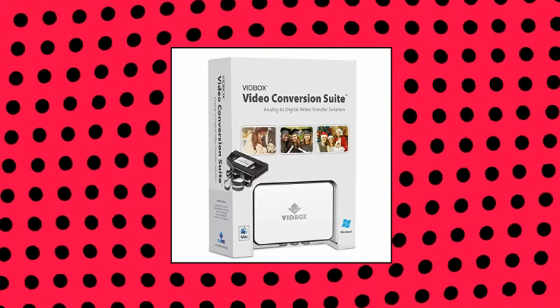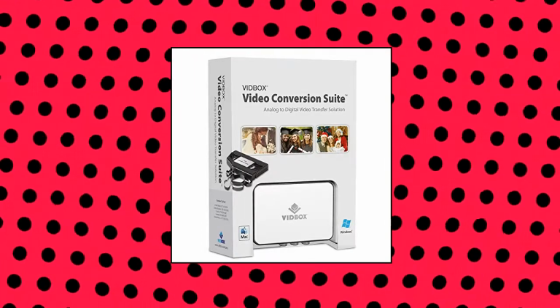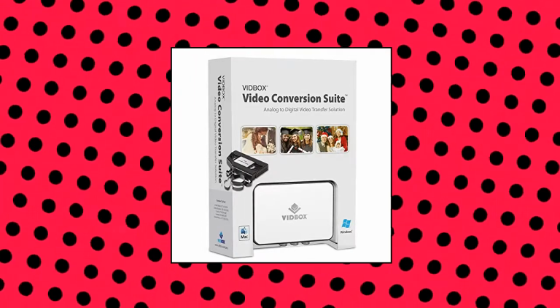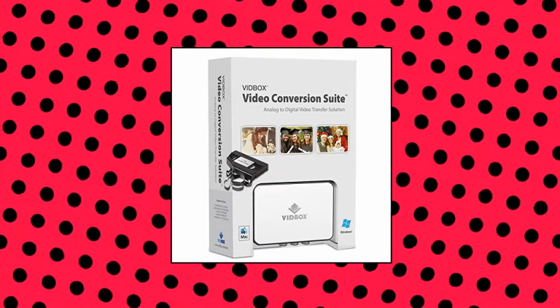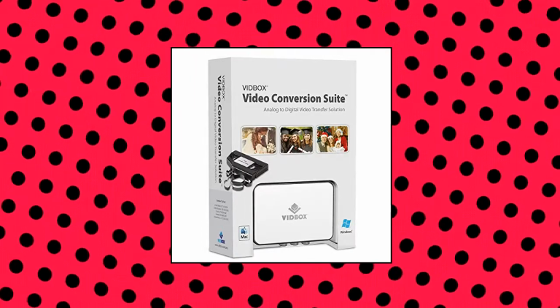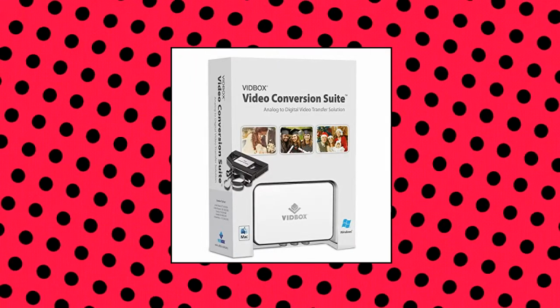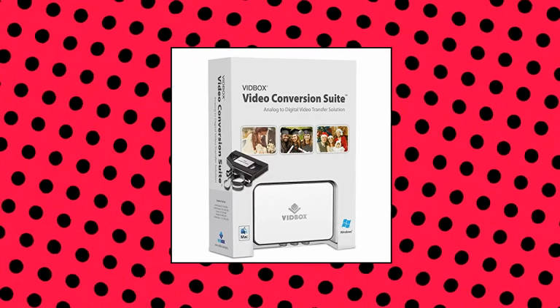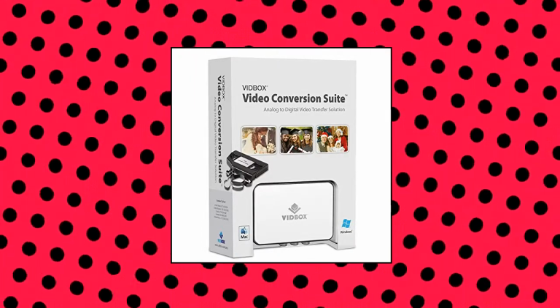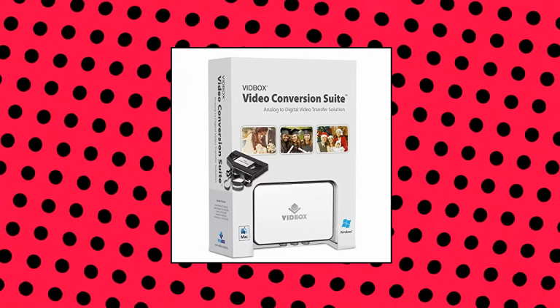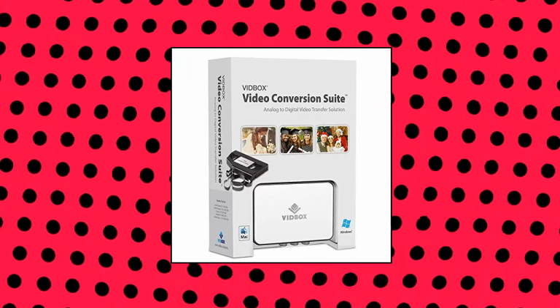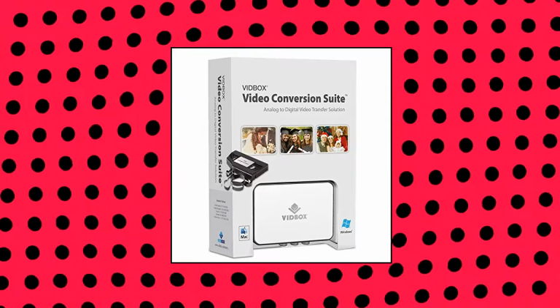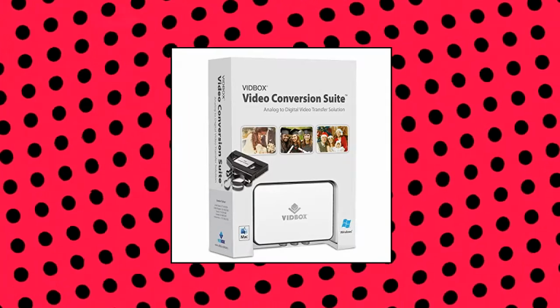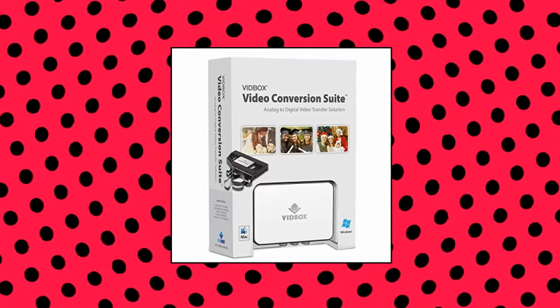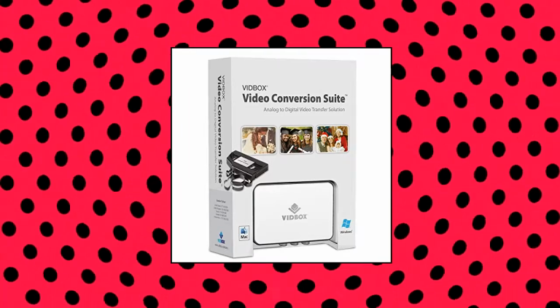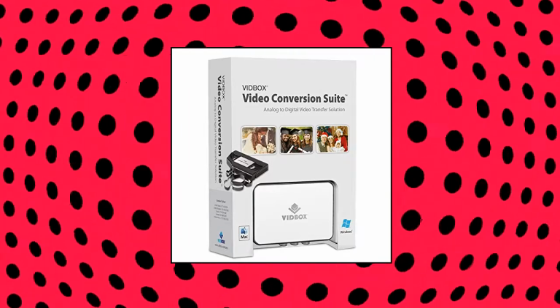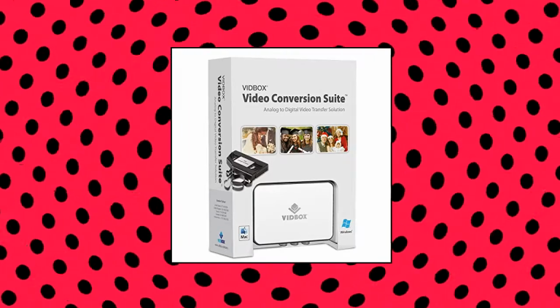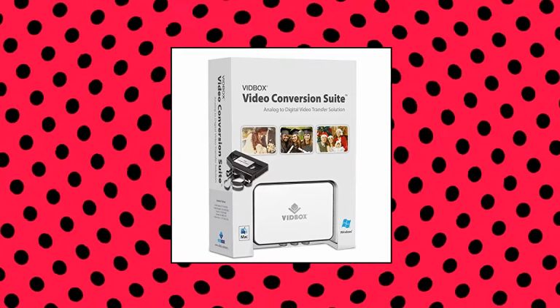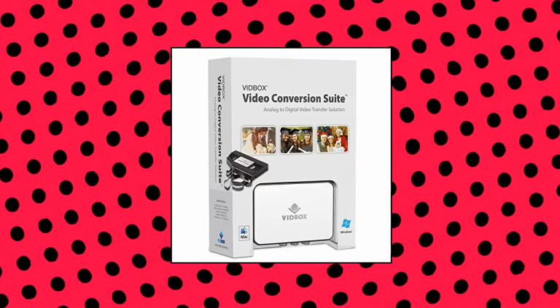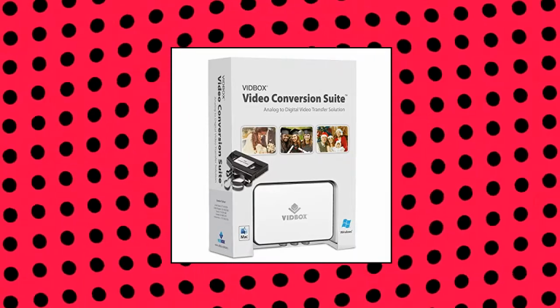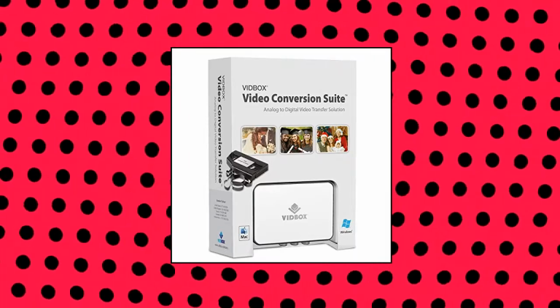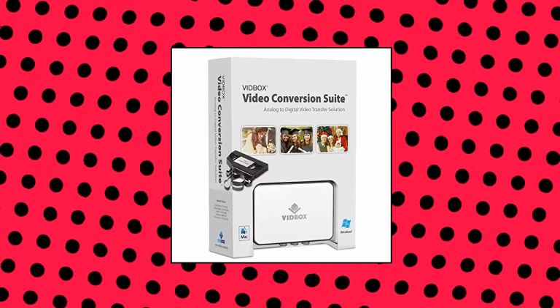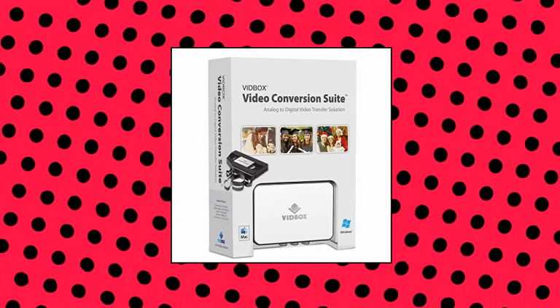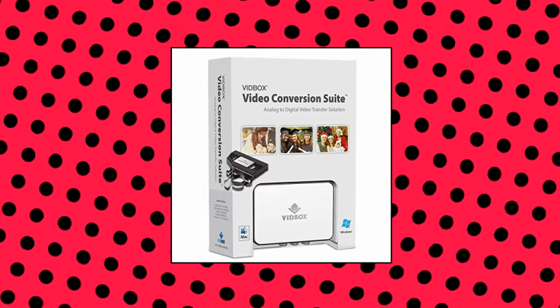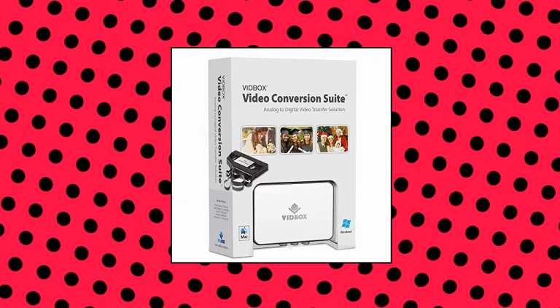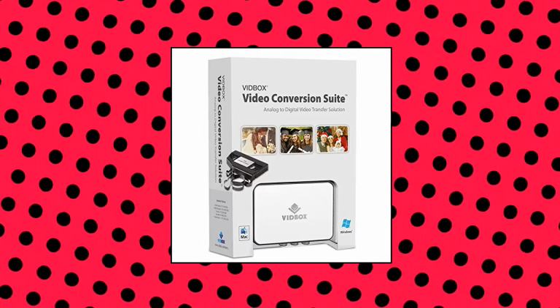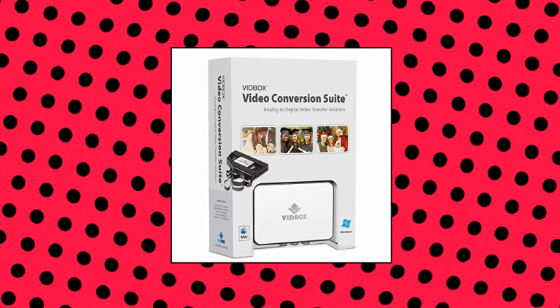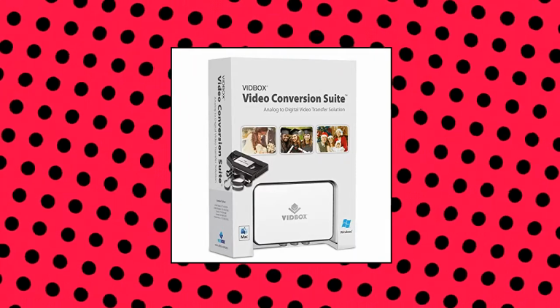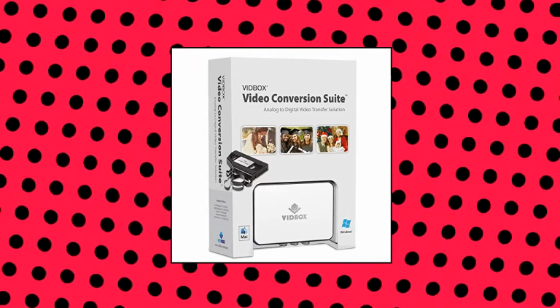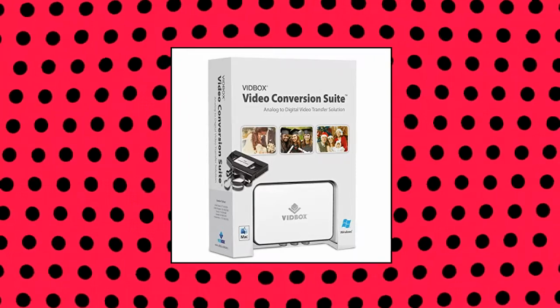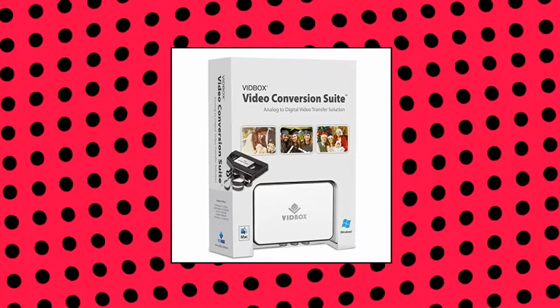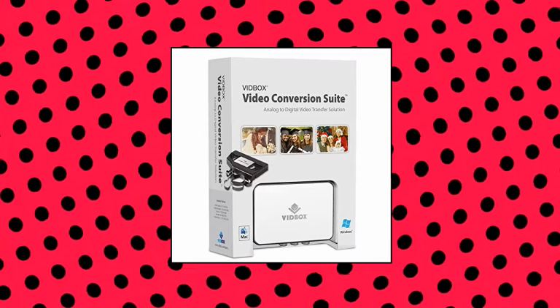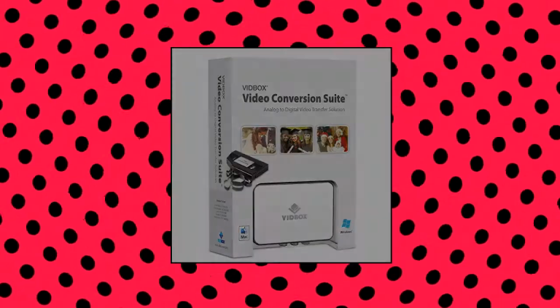Capture old VHS, Beta, 8mm or camcorder tapes and convert them to DVD or other digital formats.